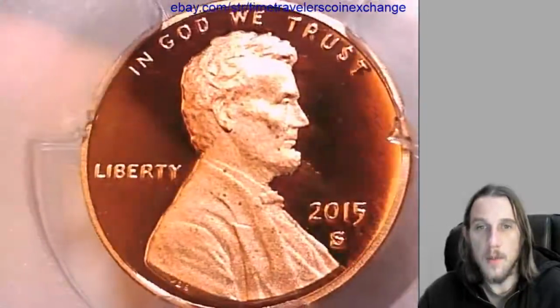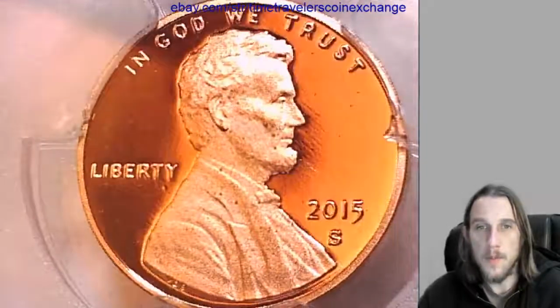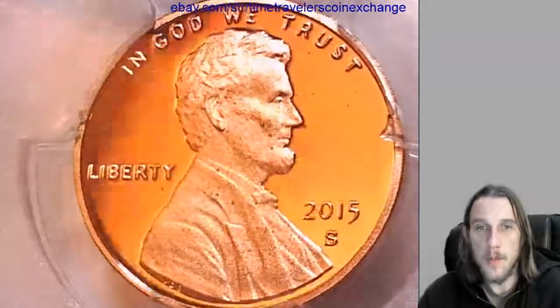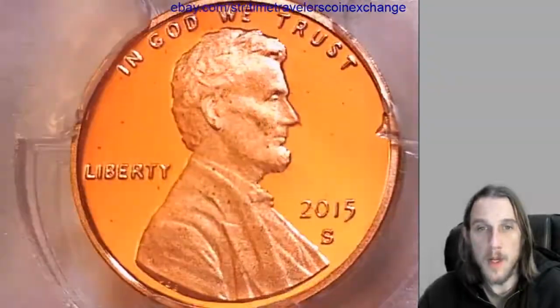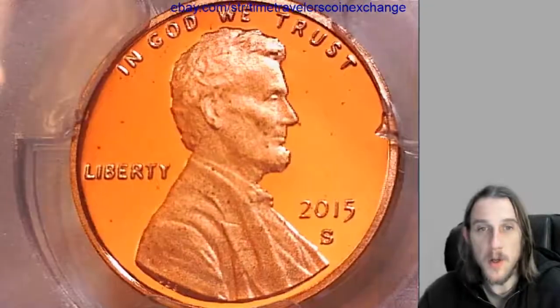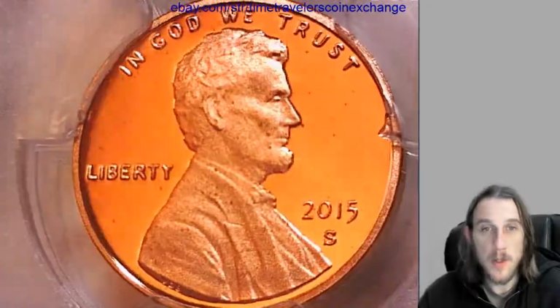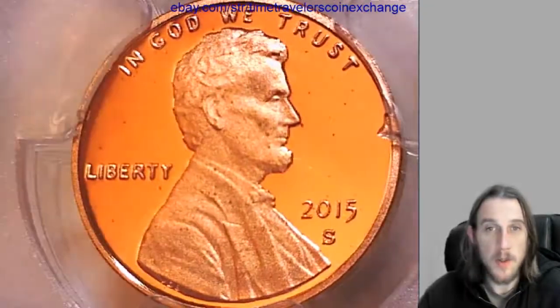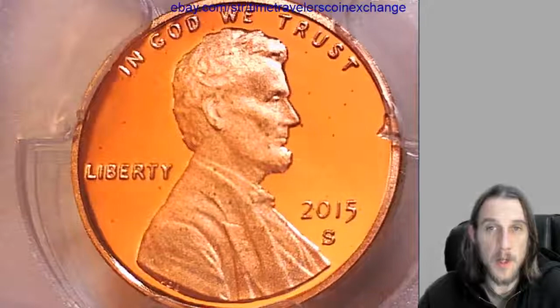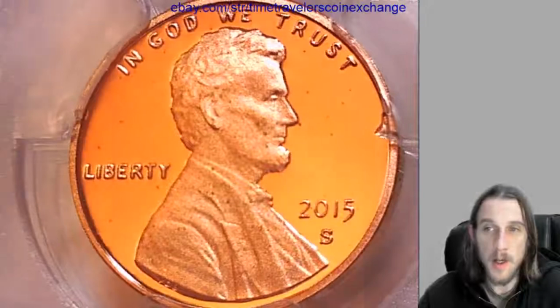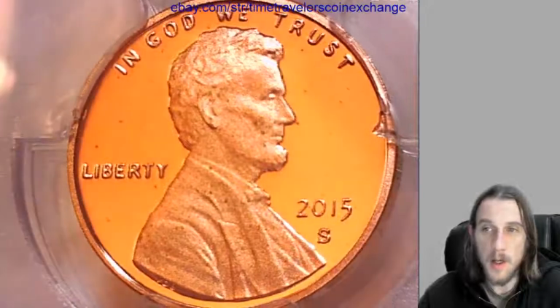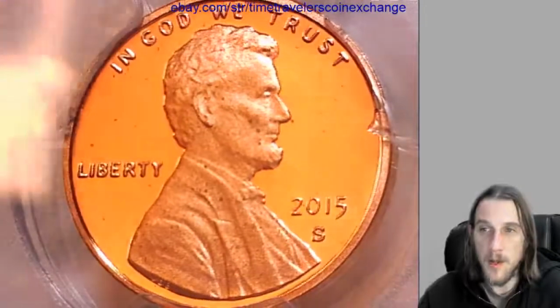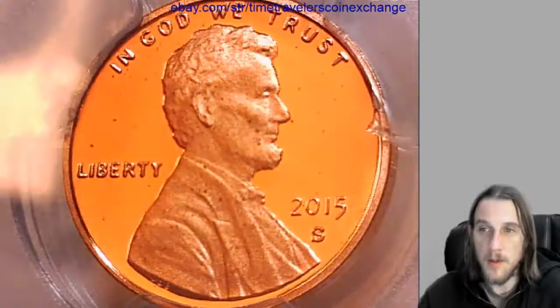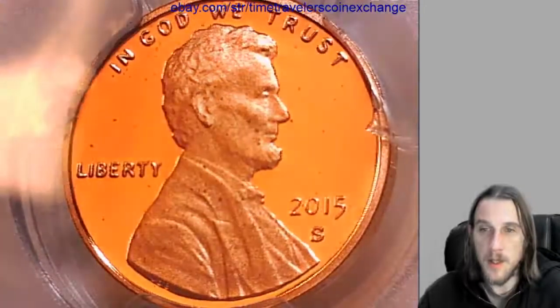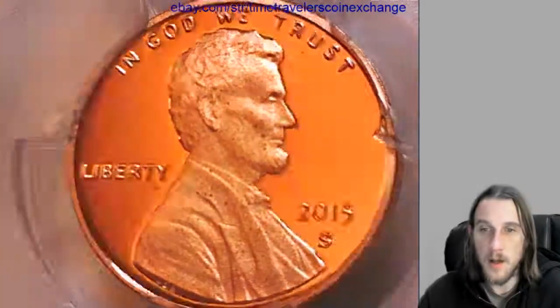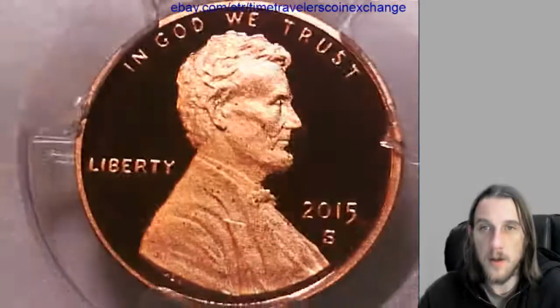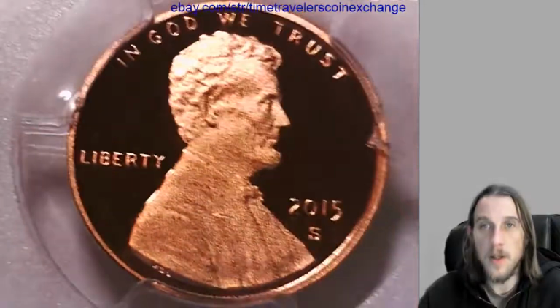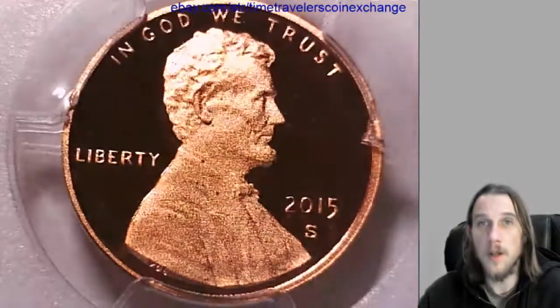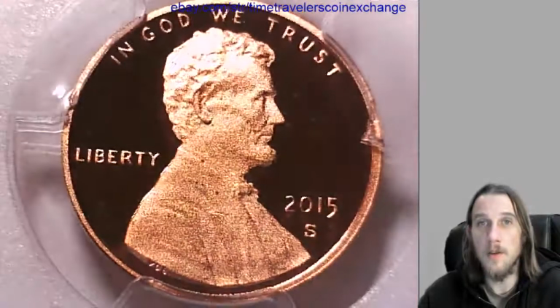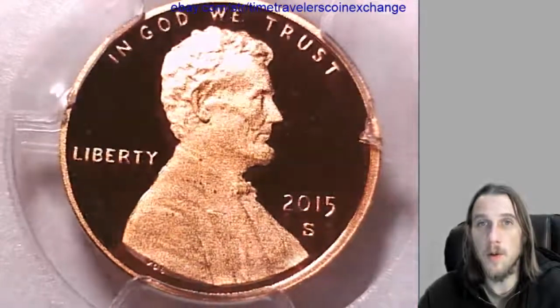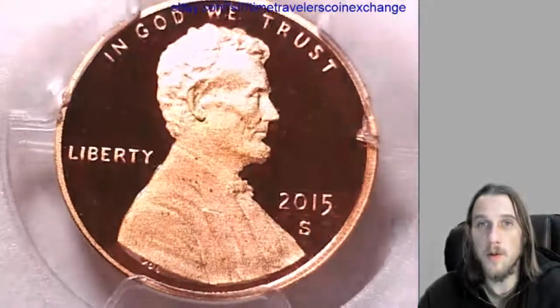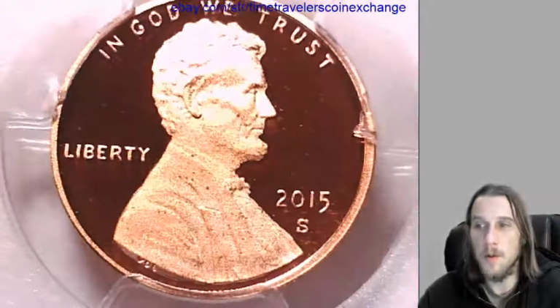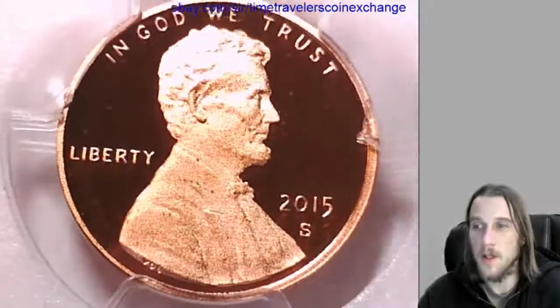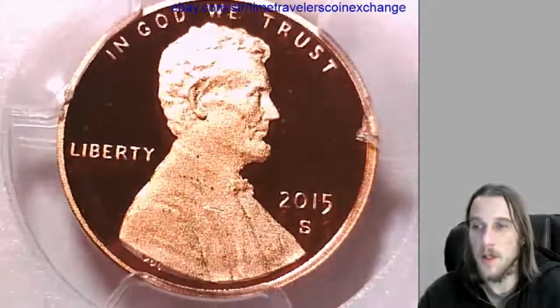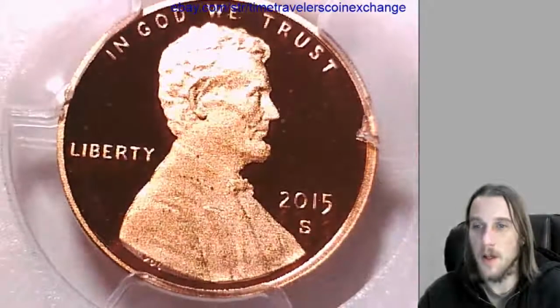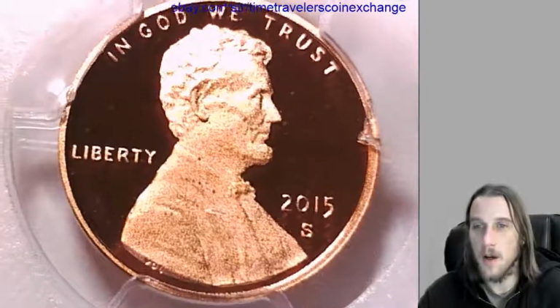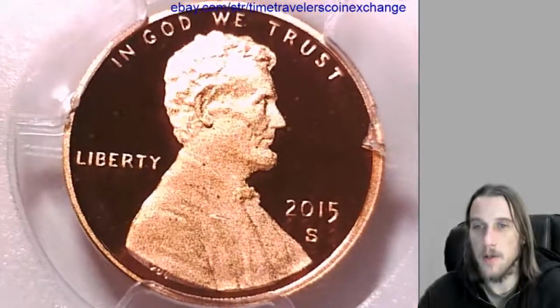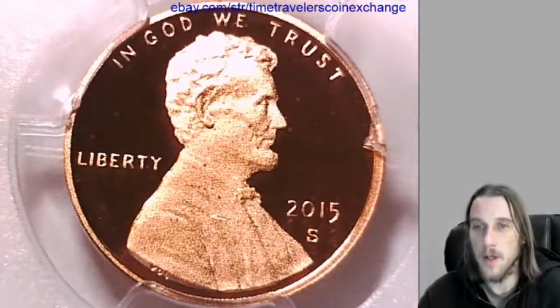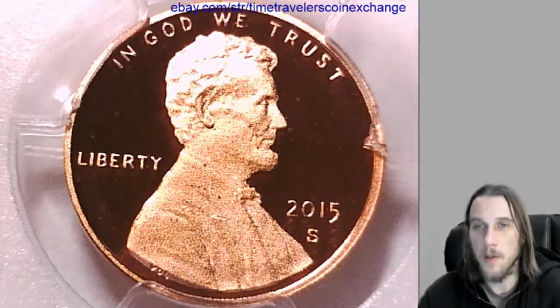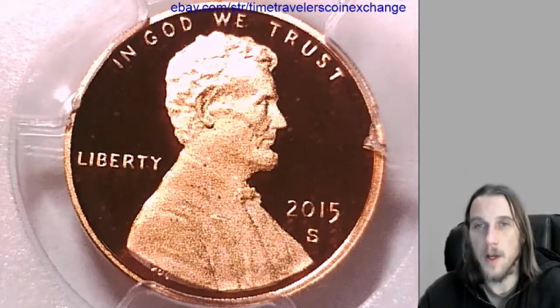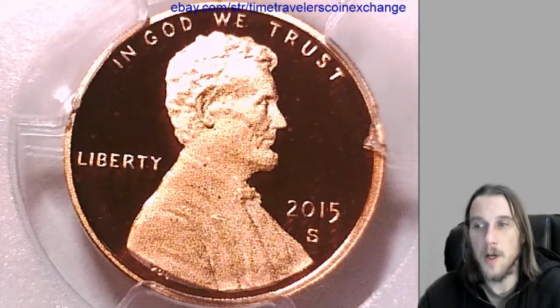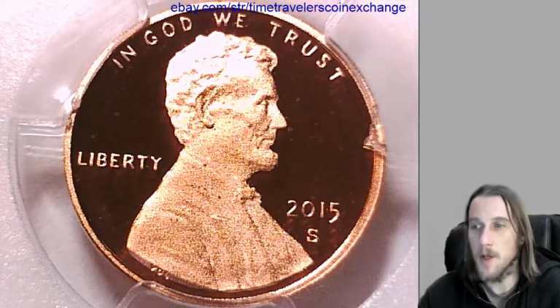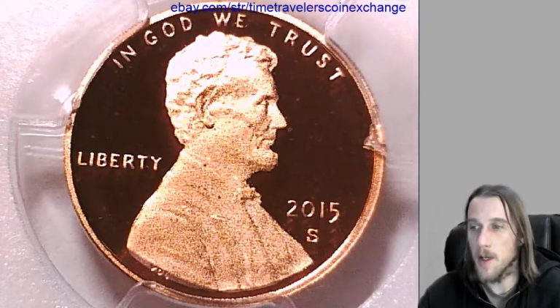I'm going to post this one up on eBay for sale. Thank you everyone for watching. I'll have another one coming up in a minute.